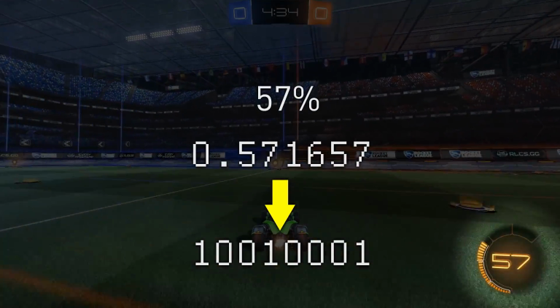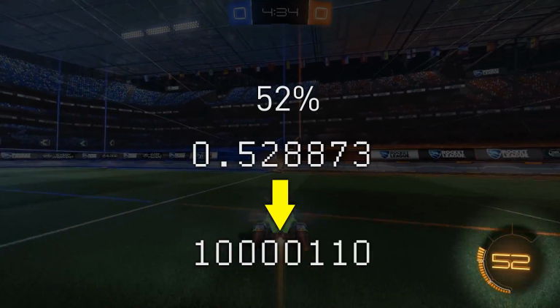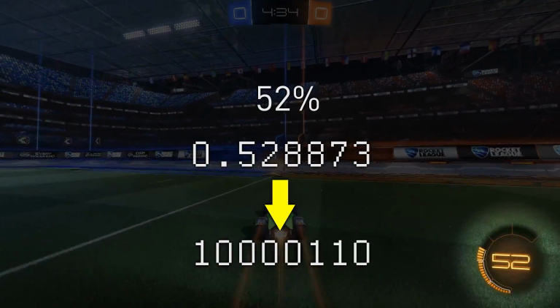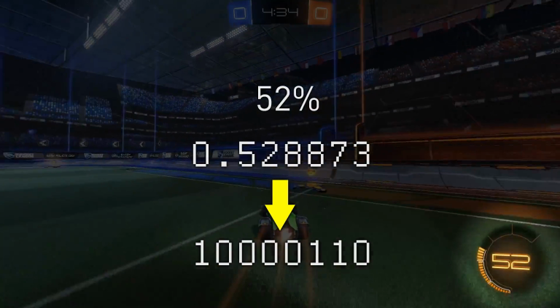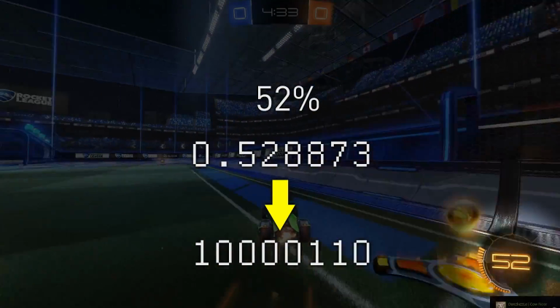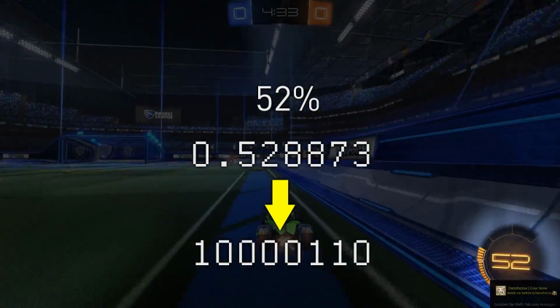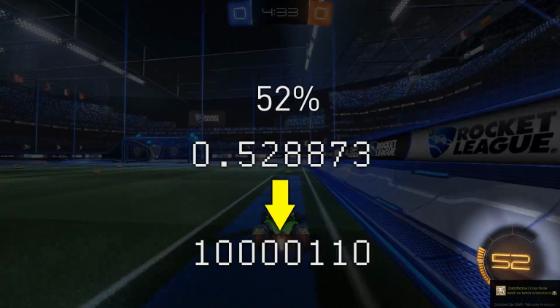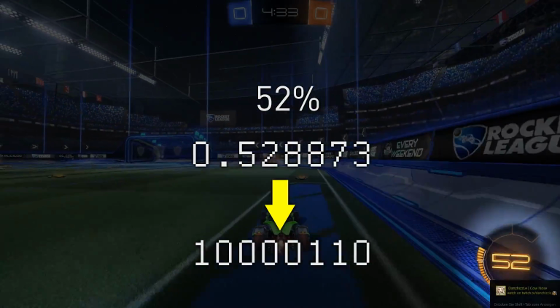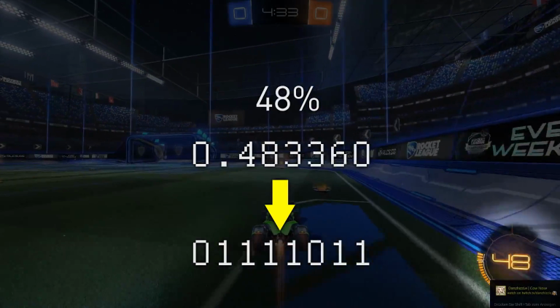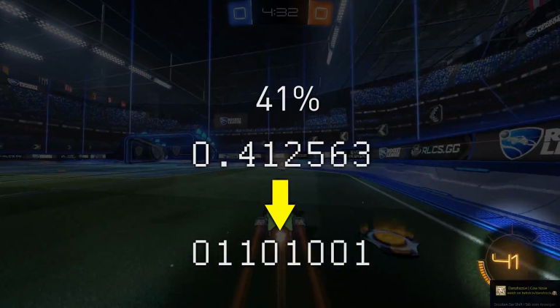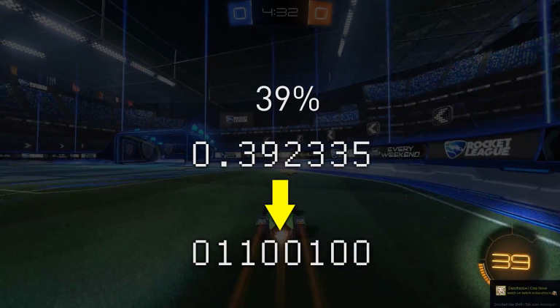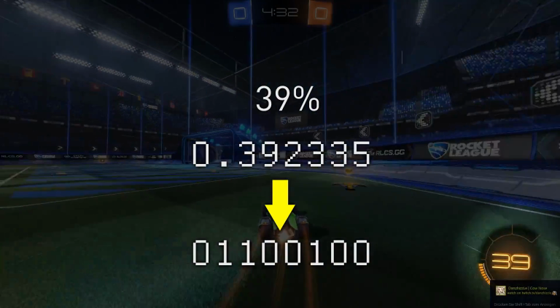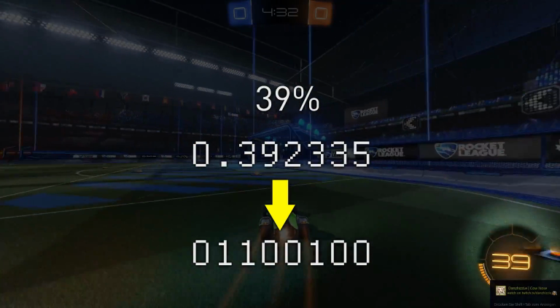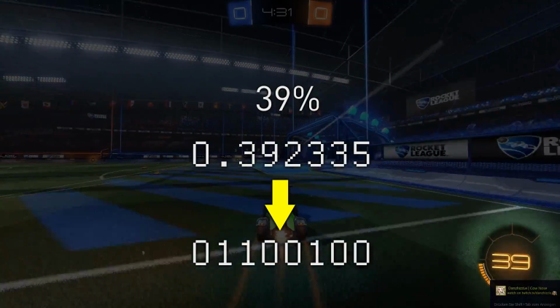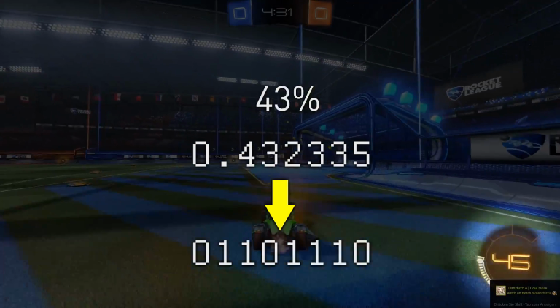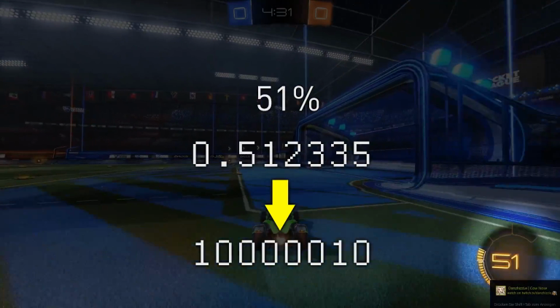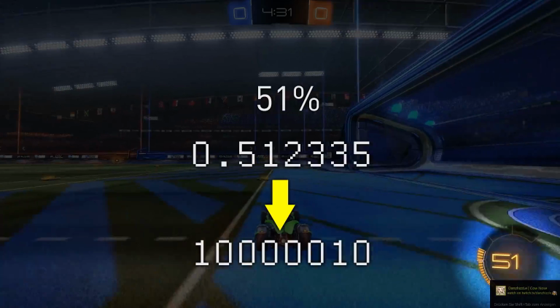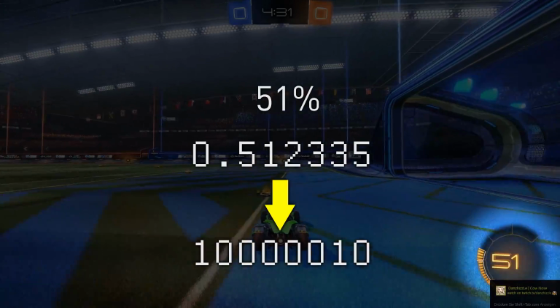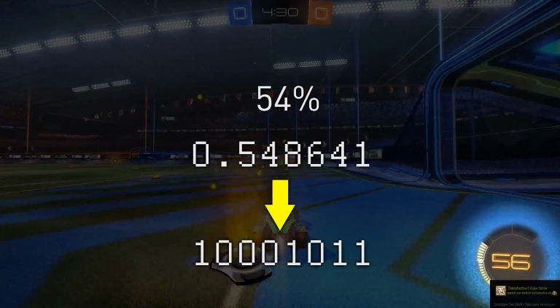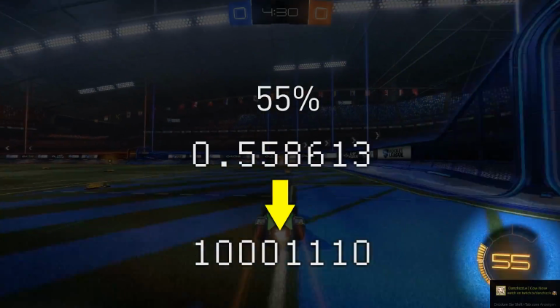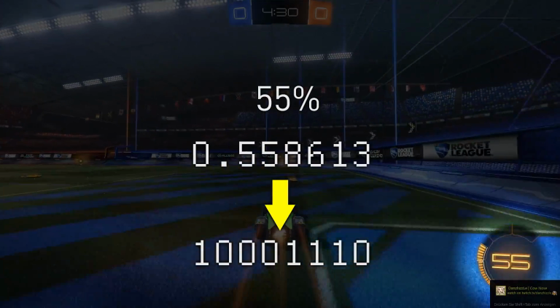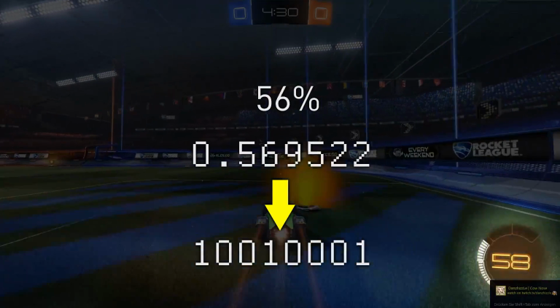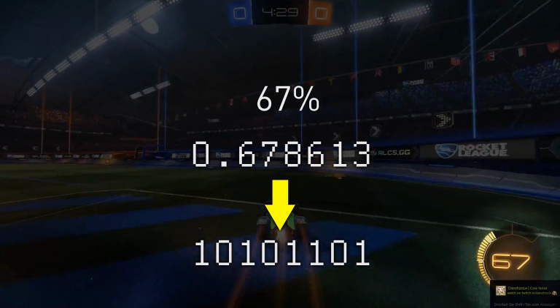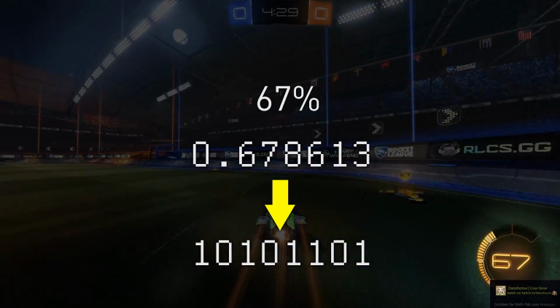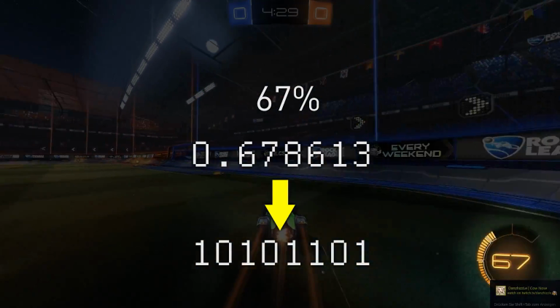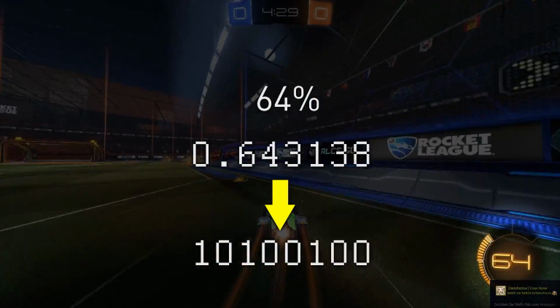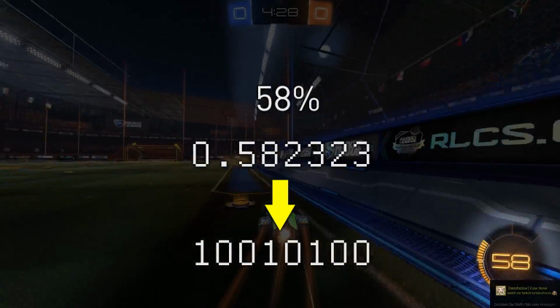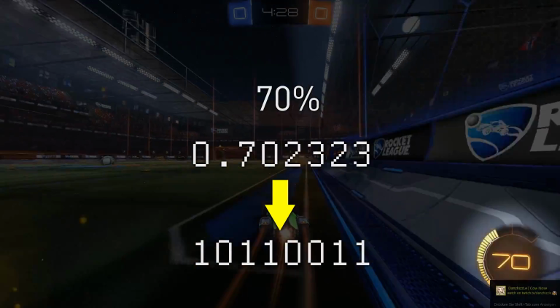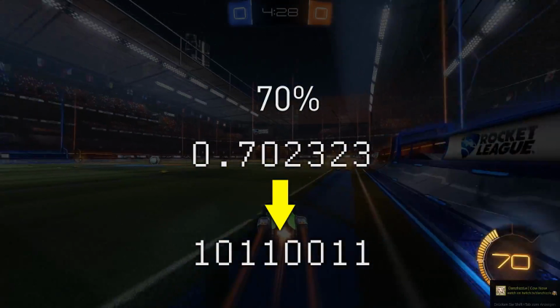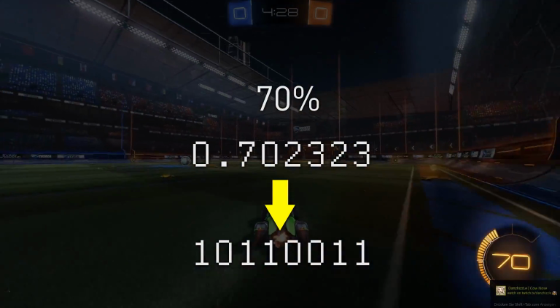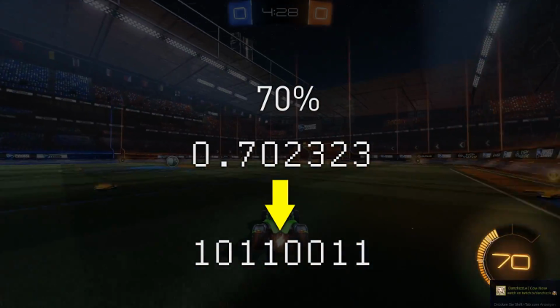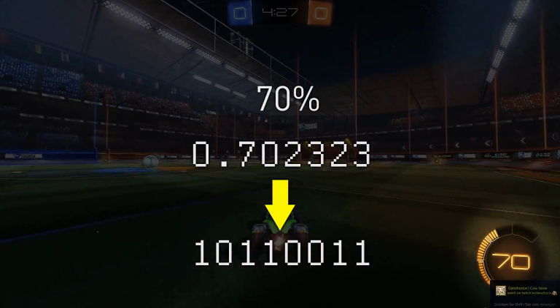Since the drop shot patch, the values always get rounded downwards, so if your boost meter shows 100, then you will be at max boost.